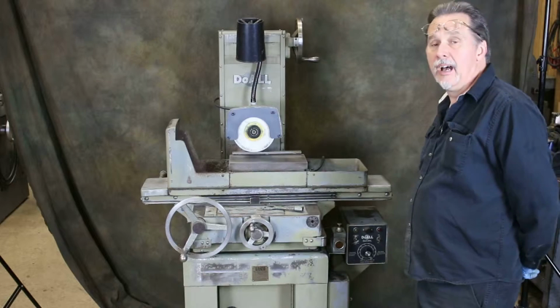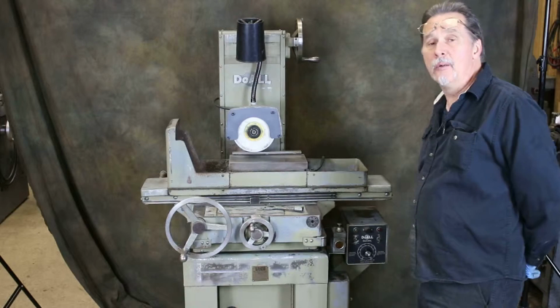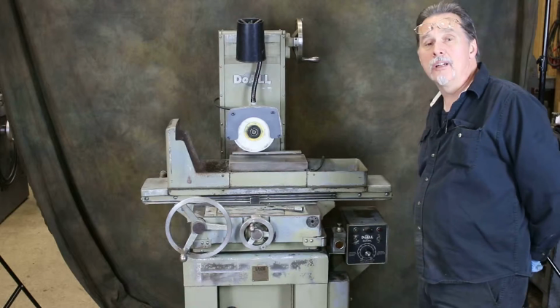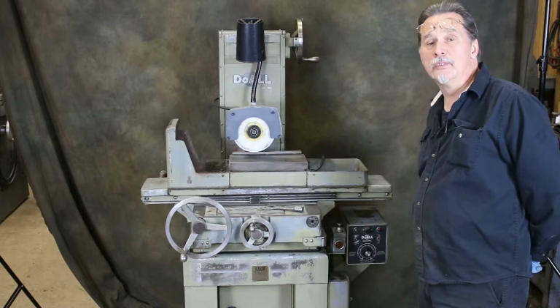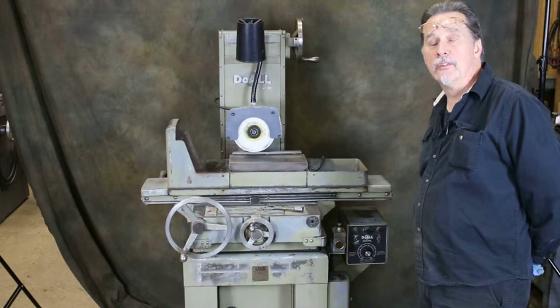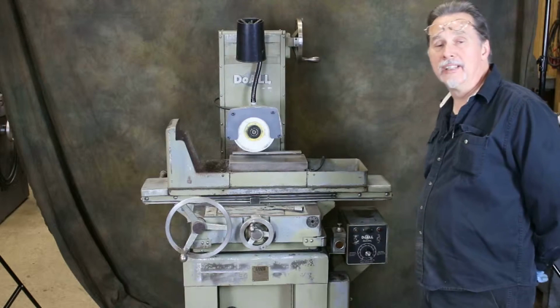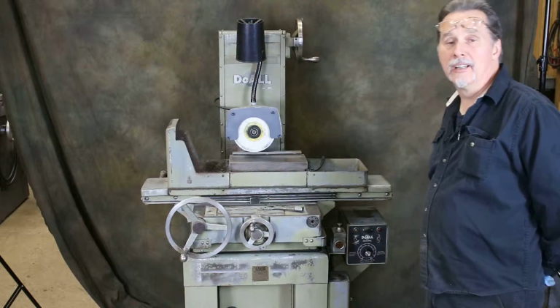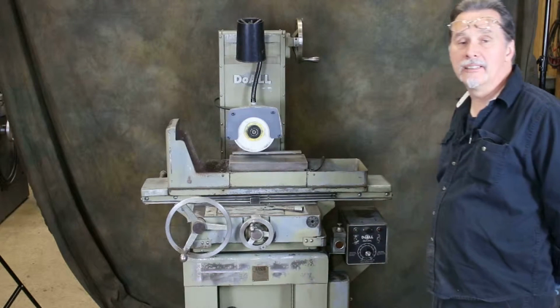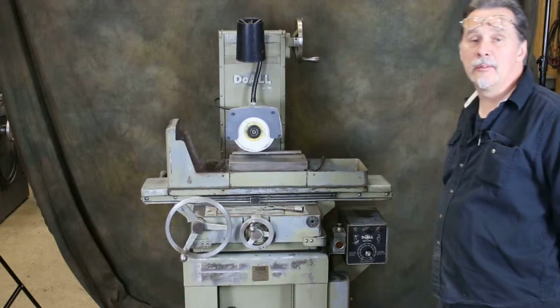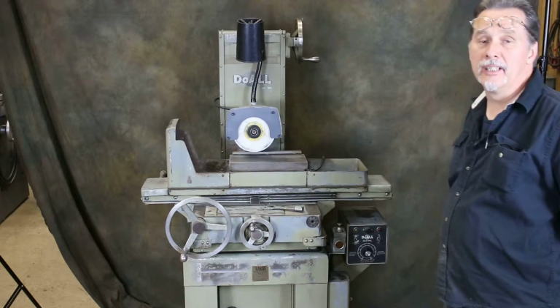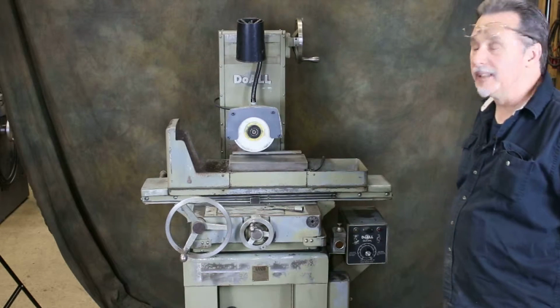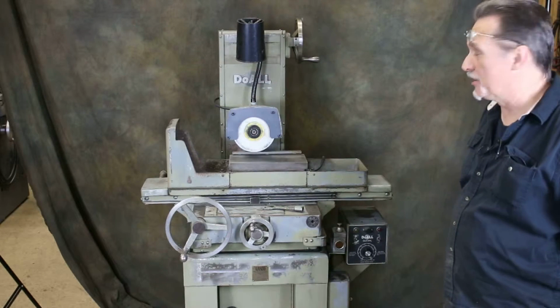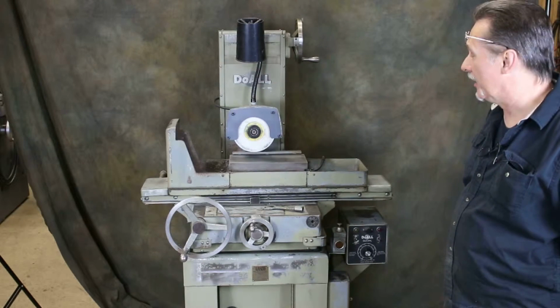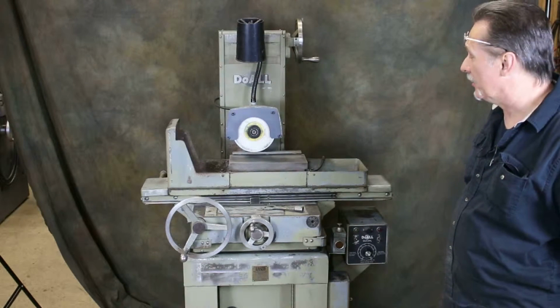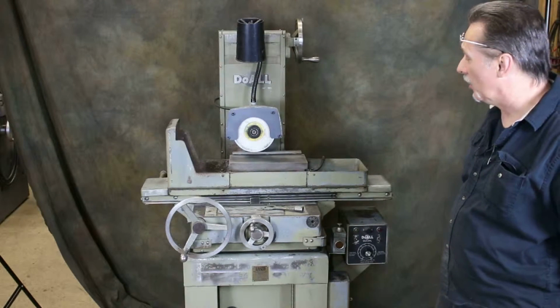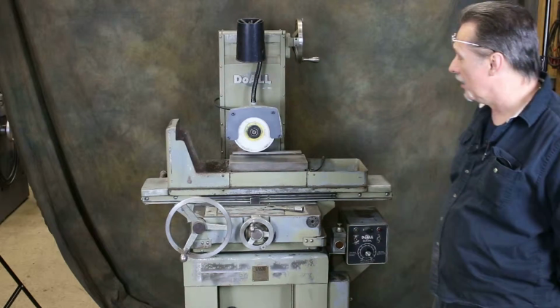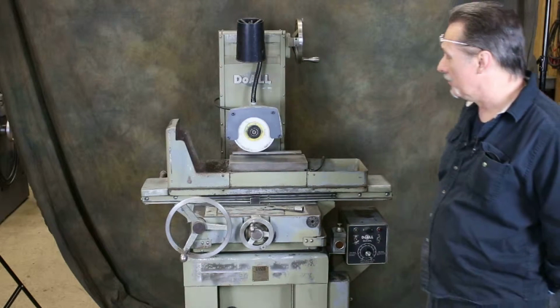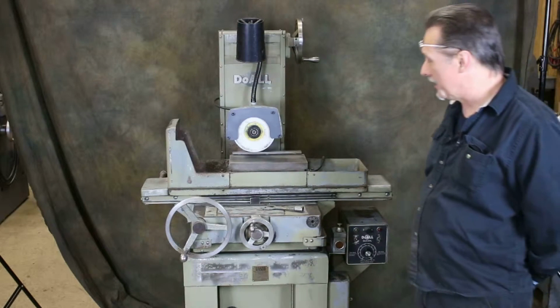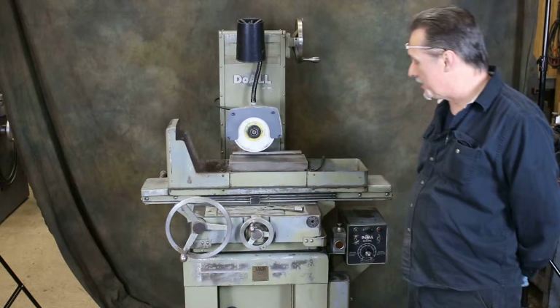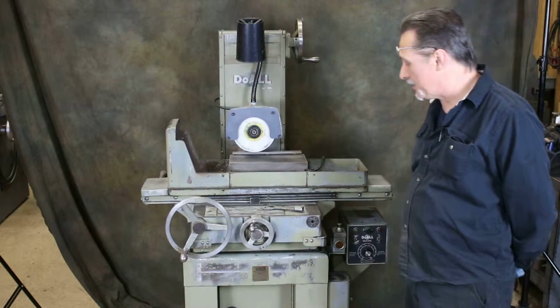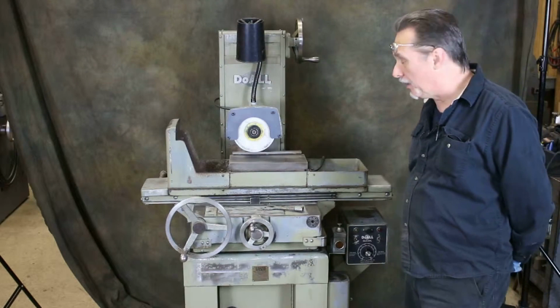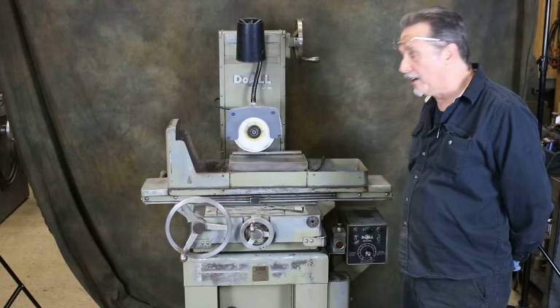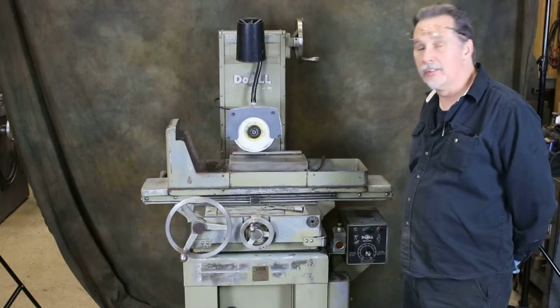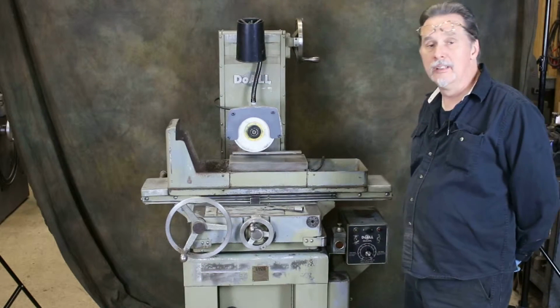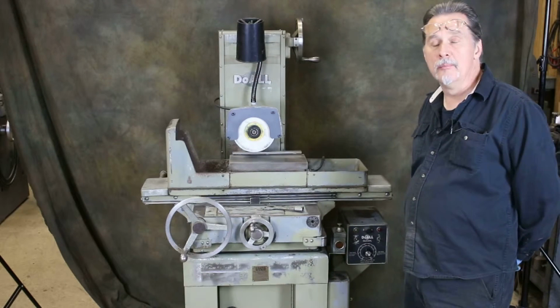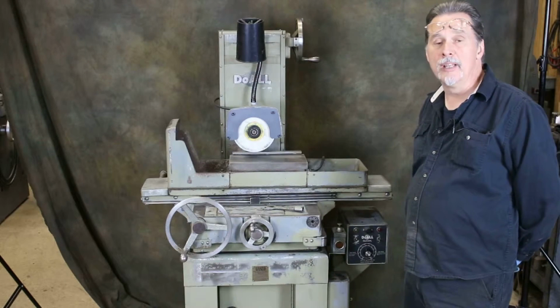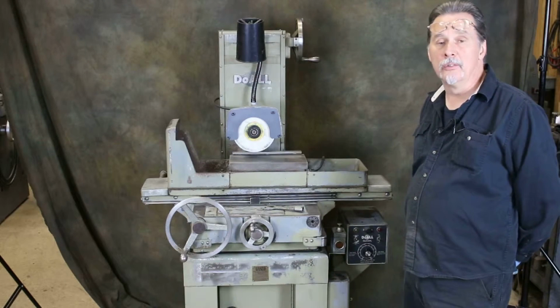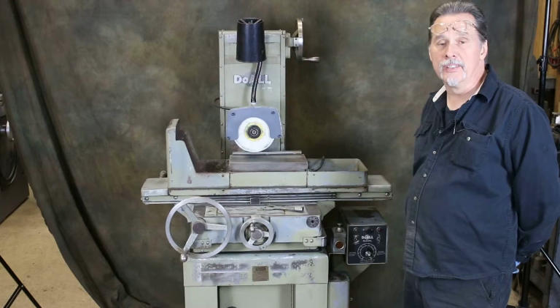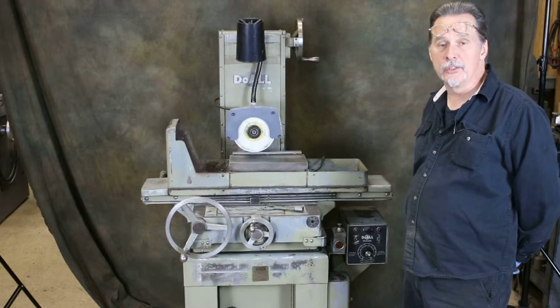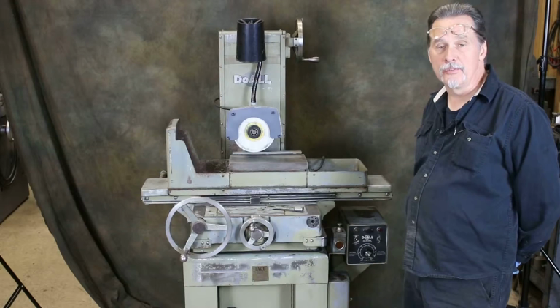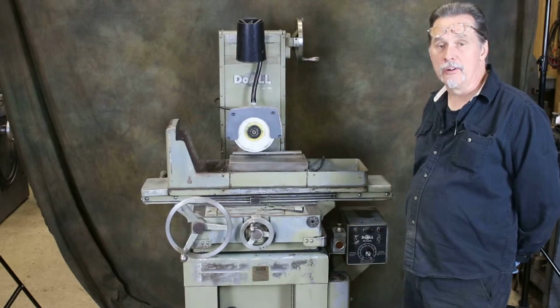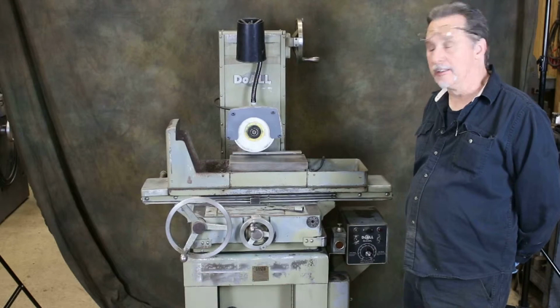Hi, welcome to our video. Today we're going to demonstrate a dual model 612 manual feed surface grinder.